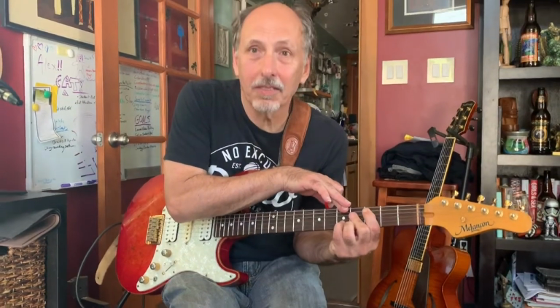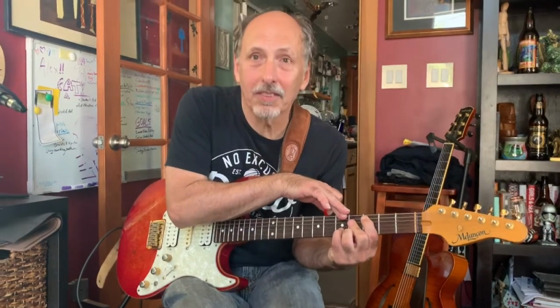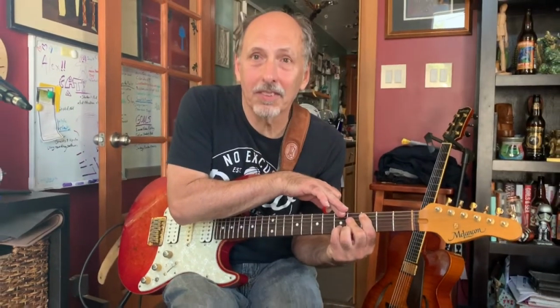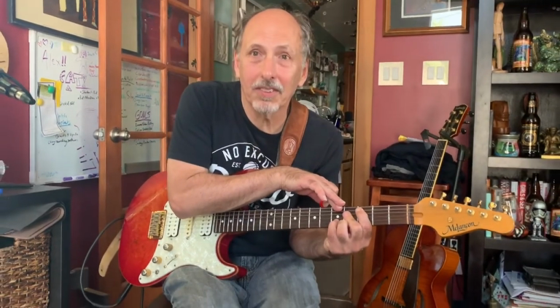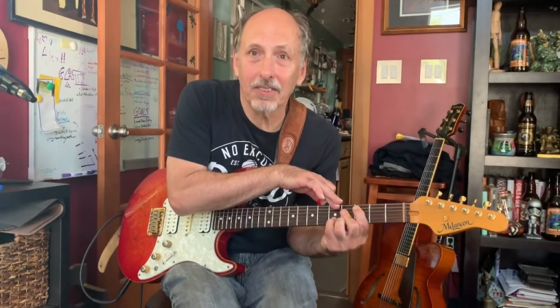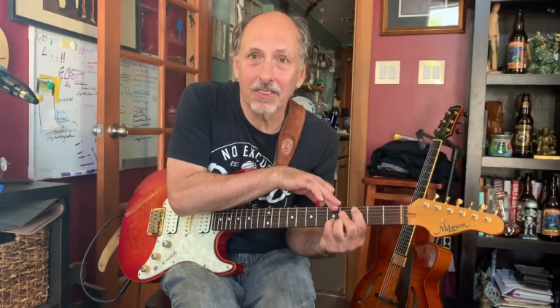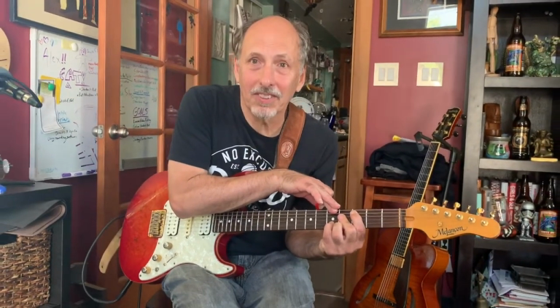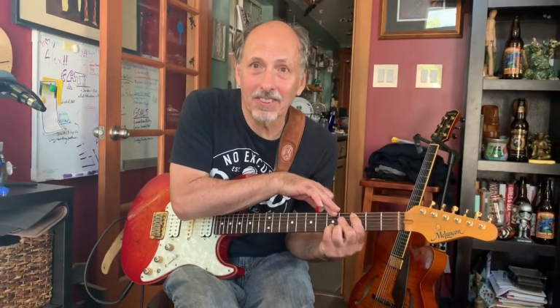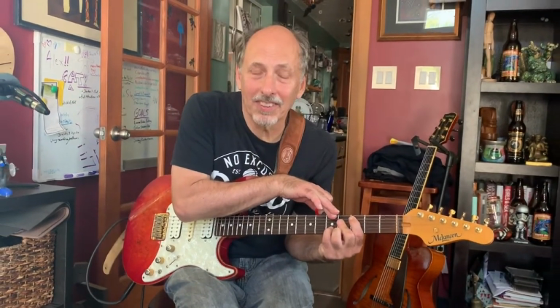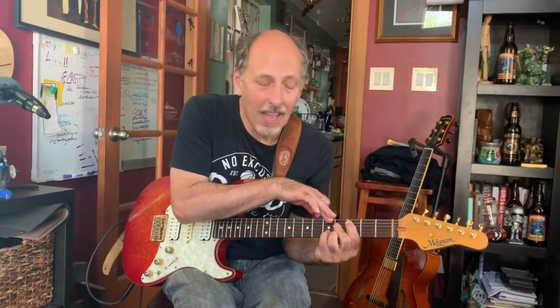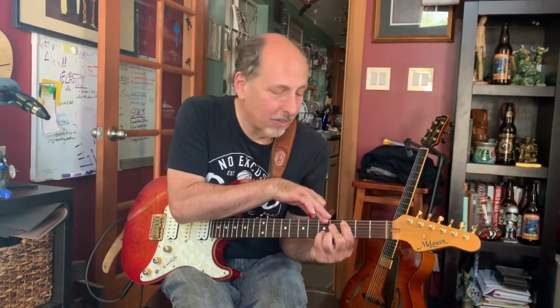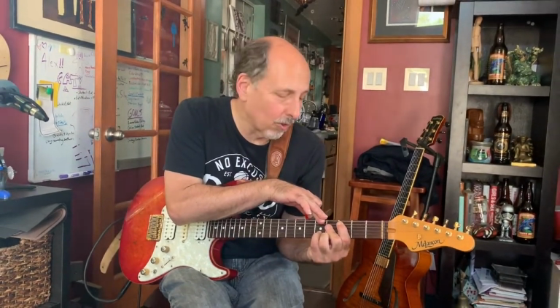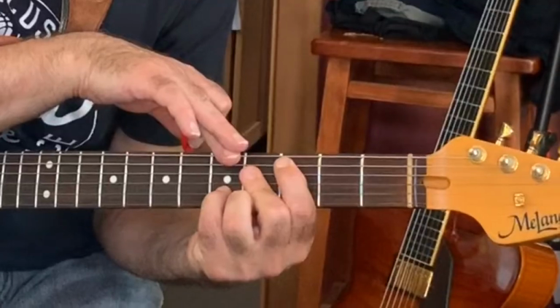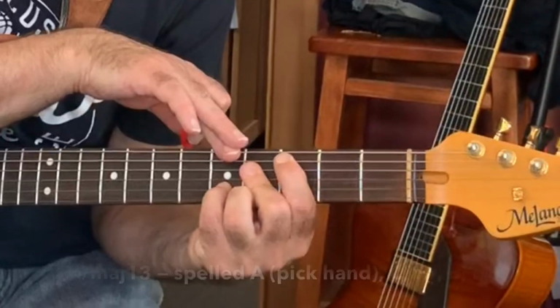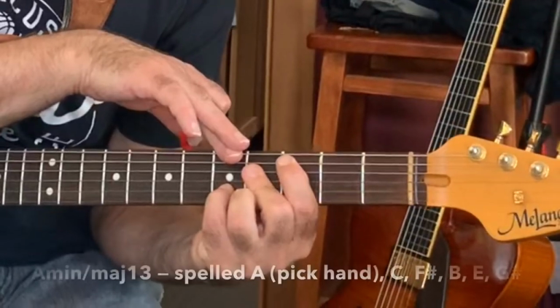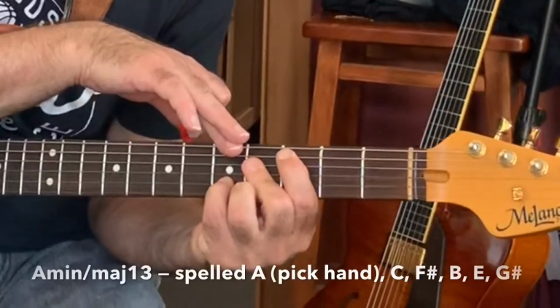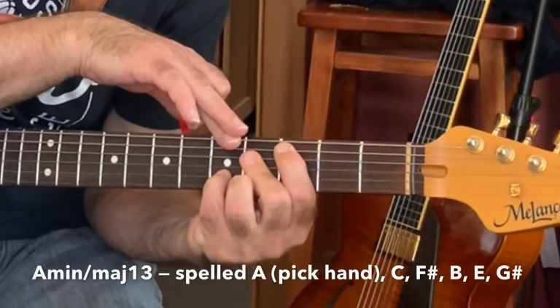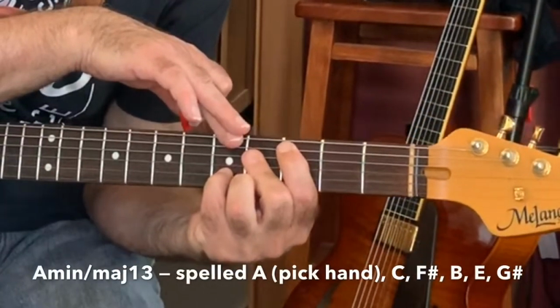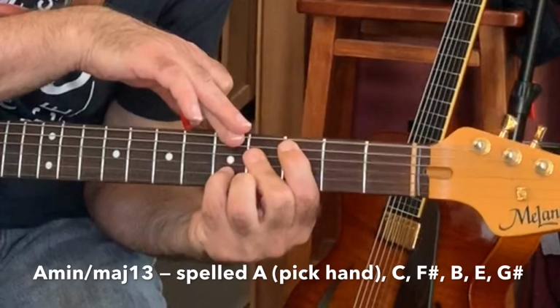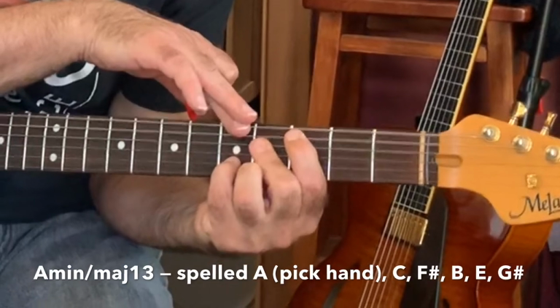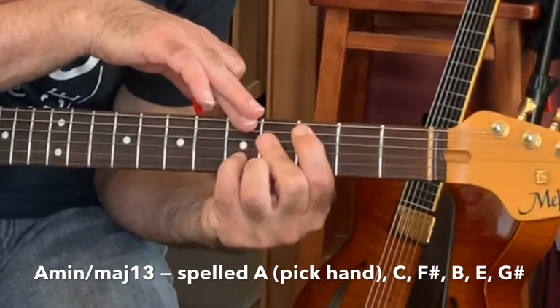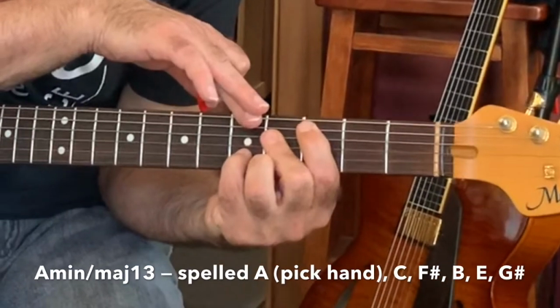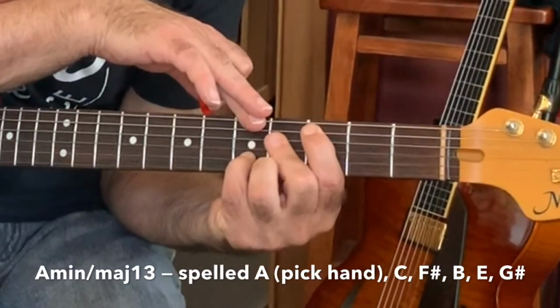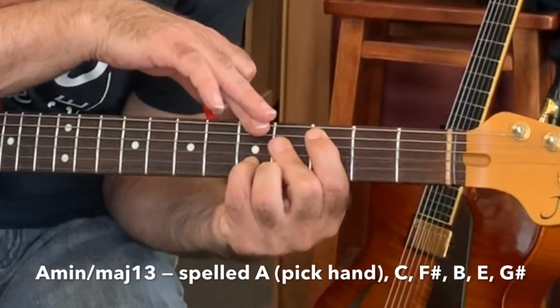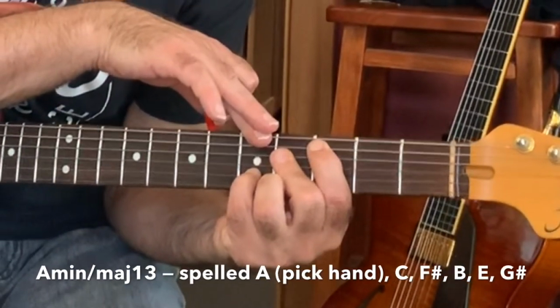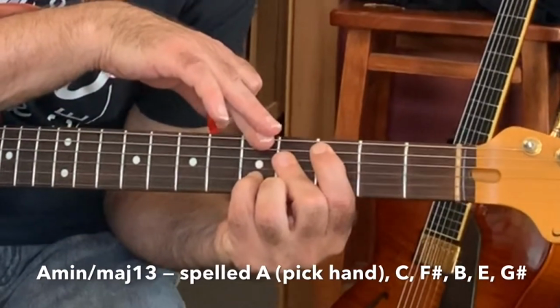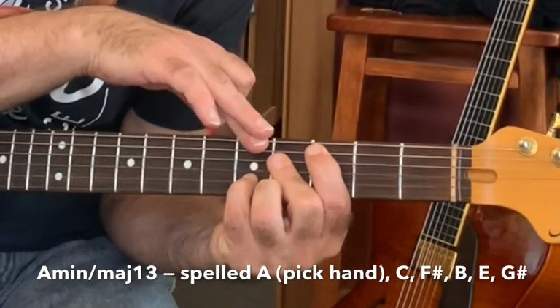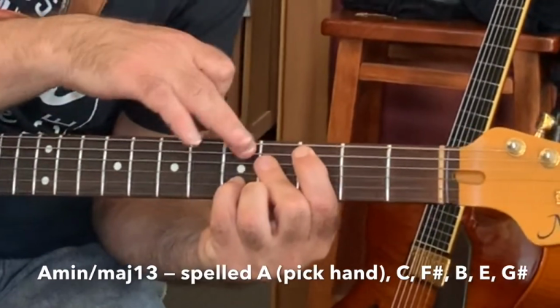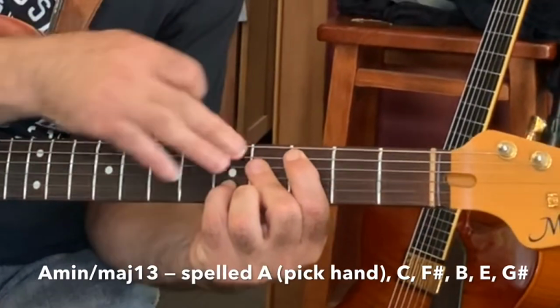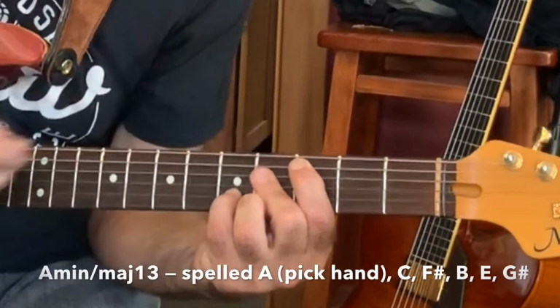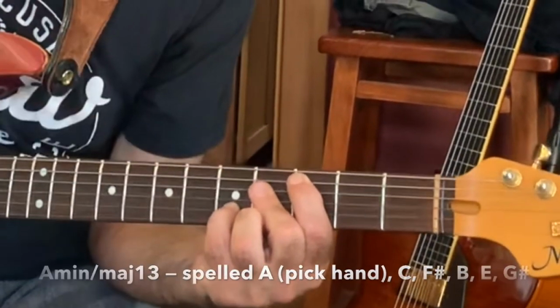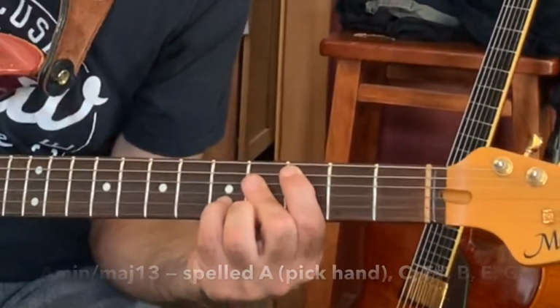I love that last chord. What is it? That's a minor major 13, in the key of A.